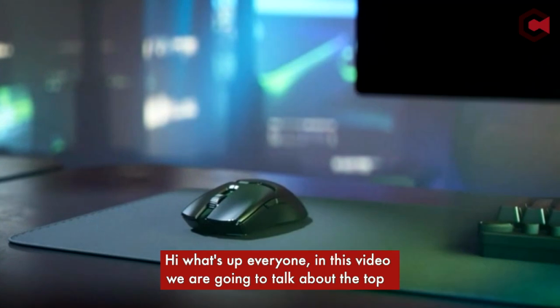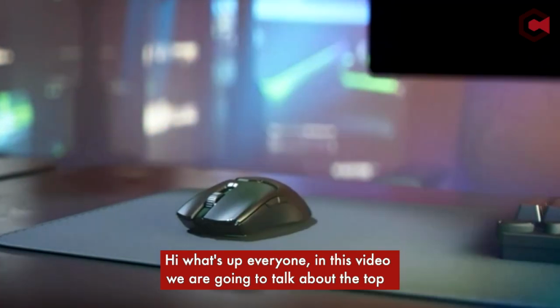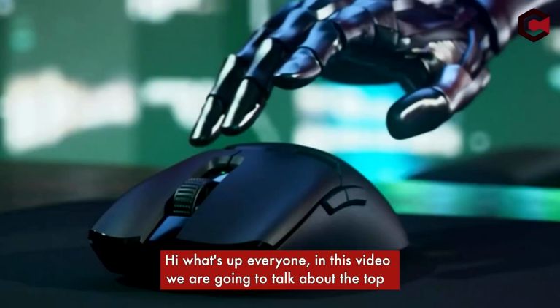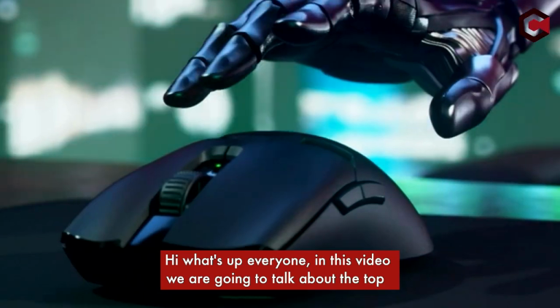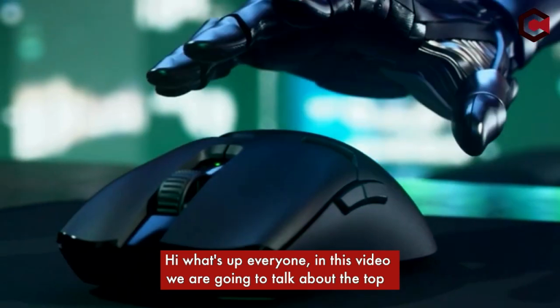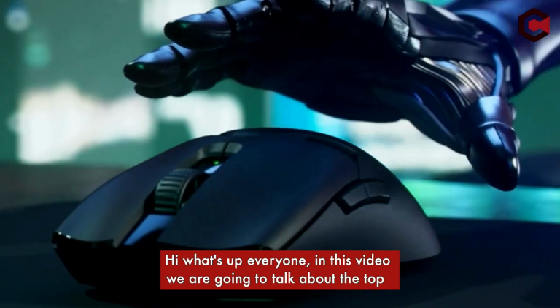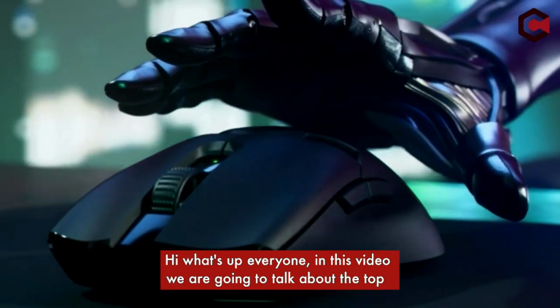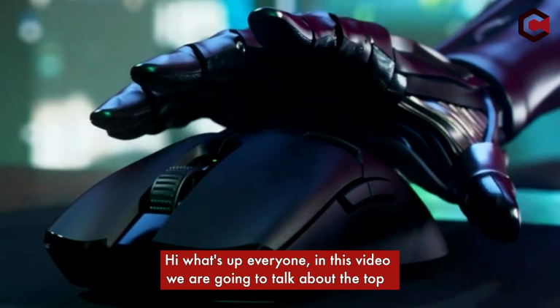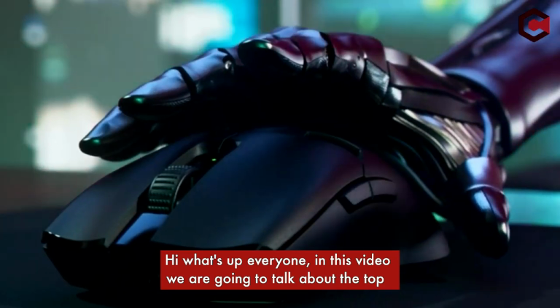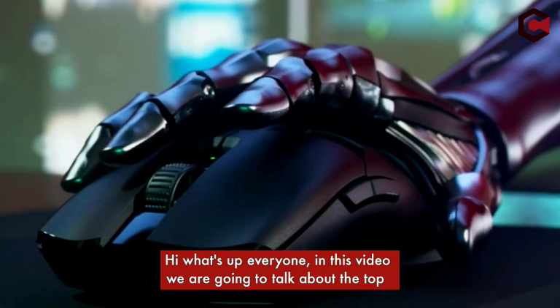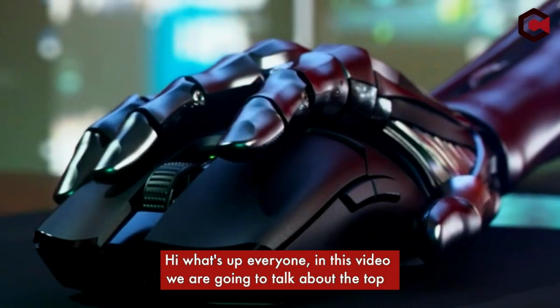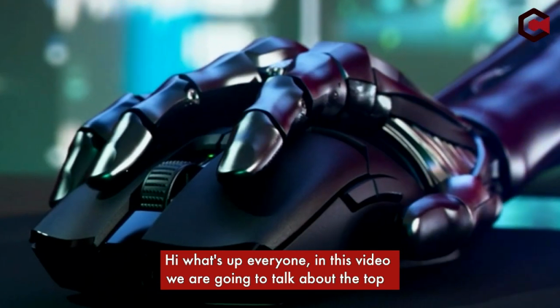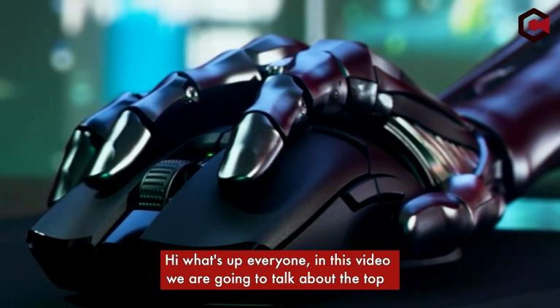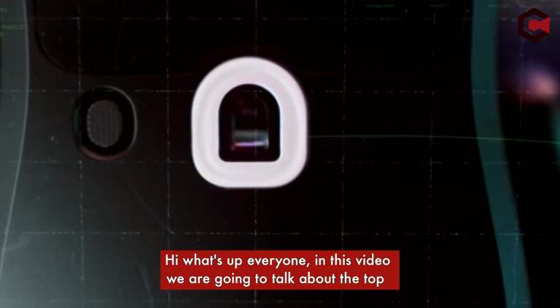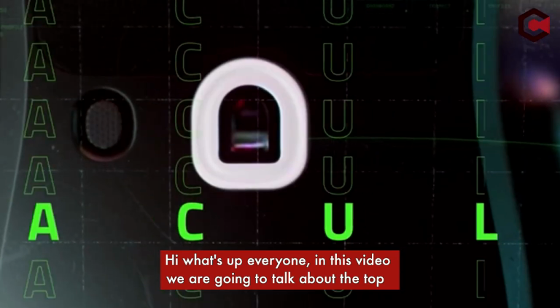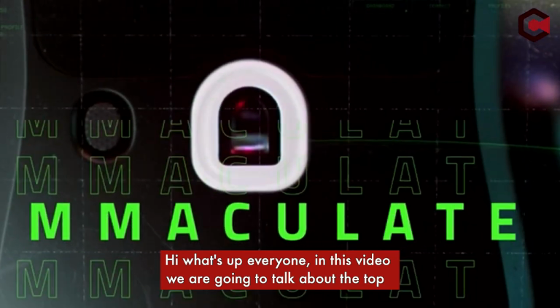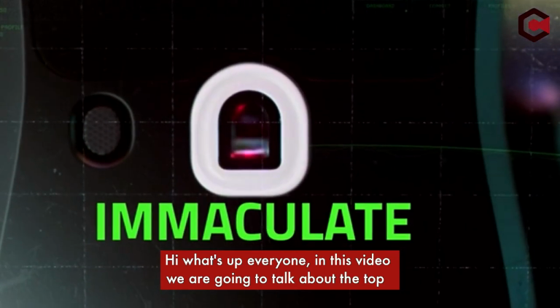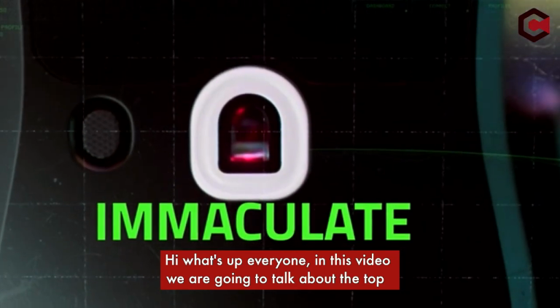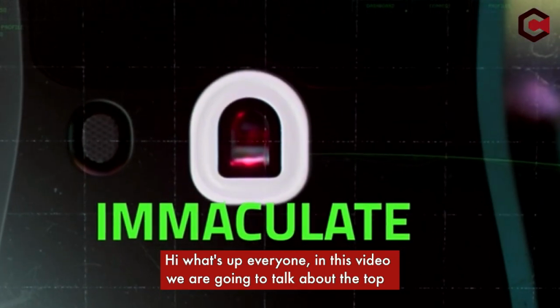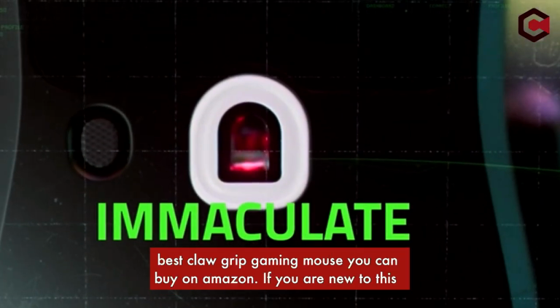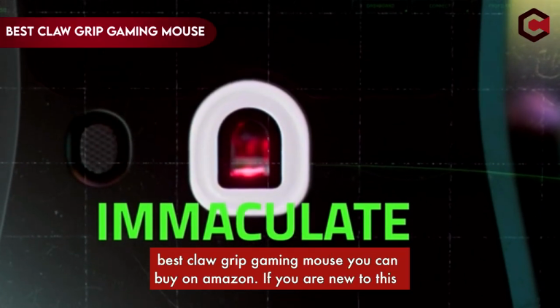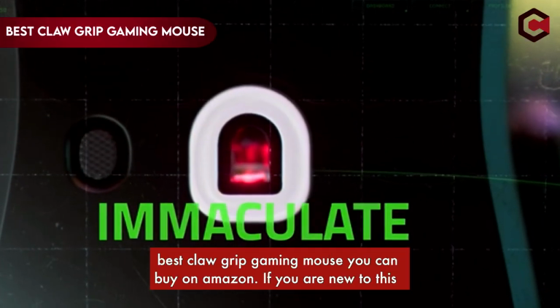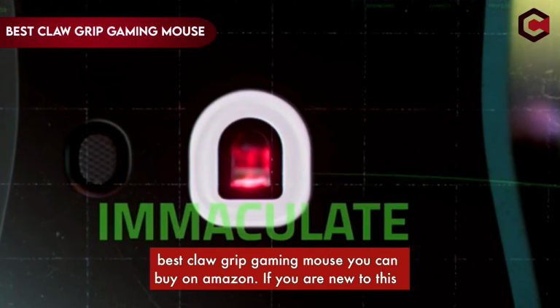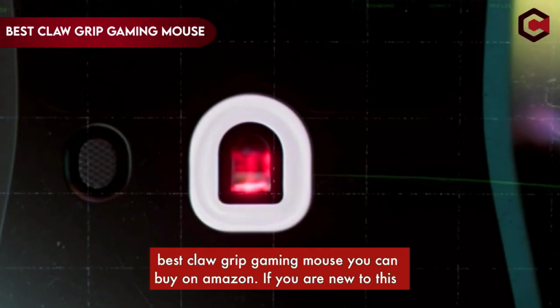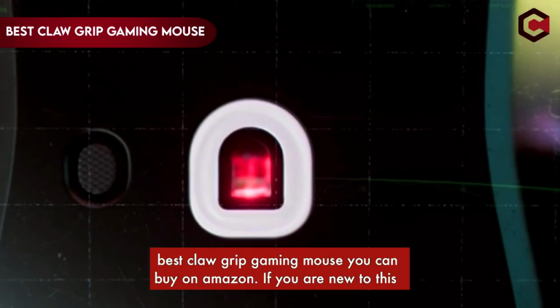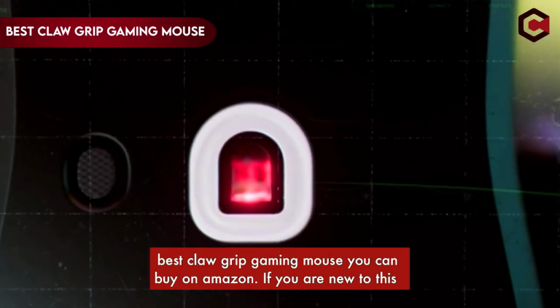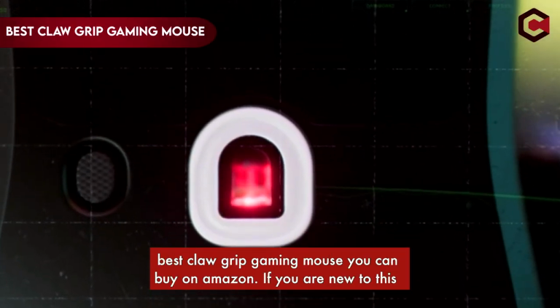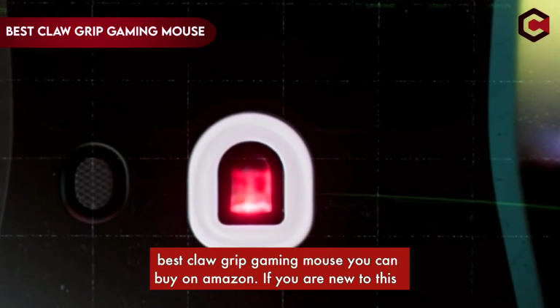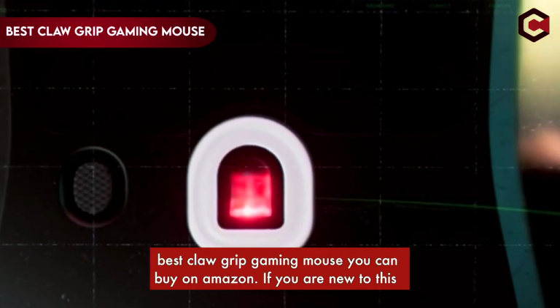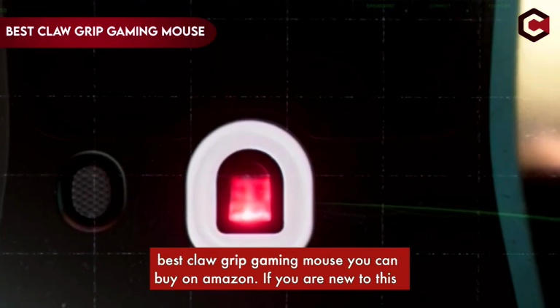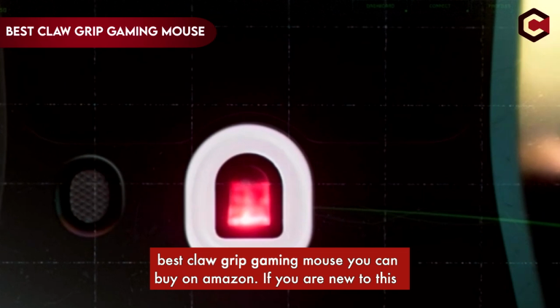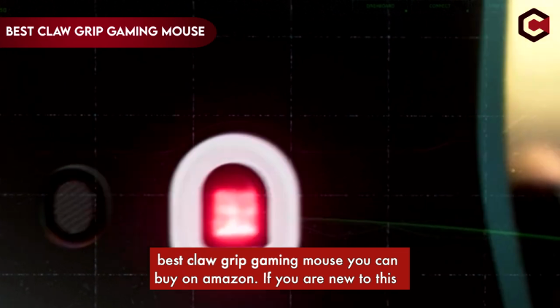Hi, what's up everyone. In this video we are going to talk about the top best claw grip gaming mice you can buy on Amazon.